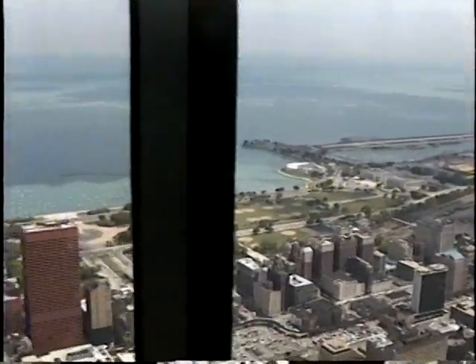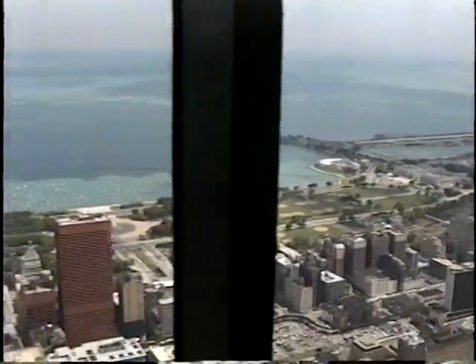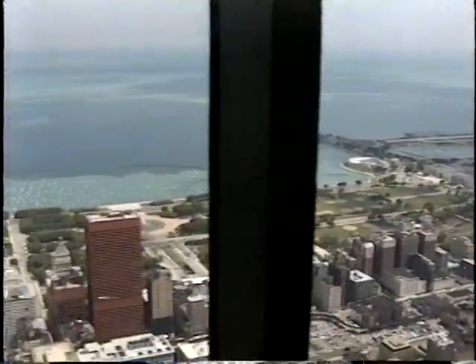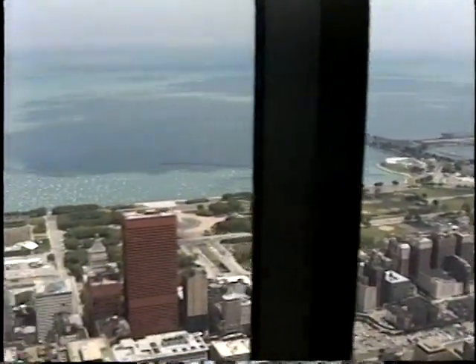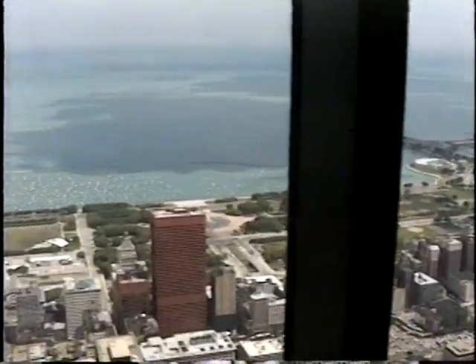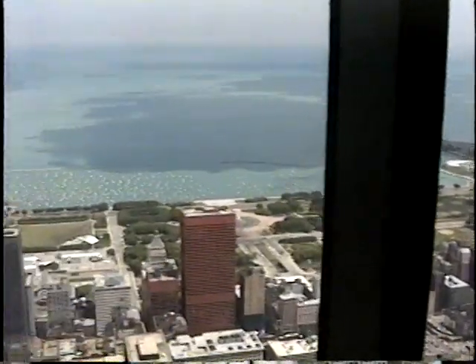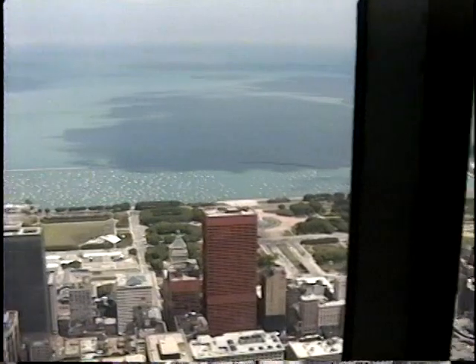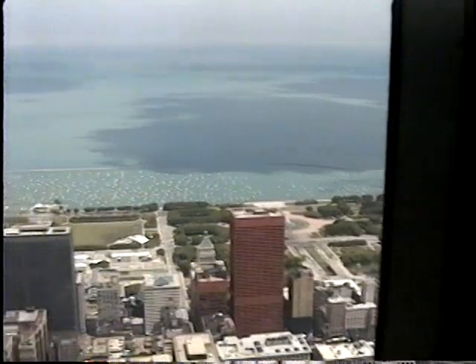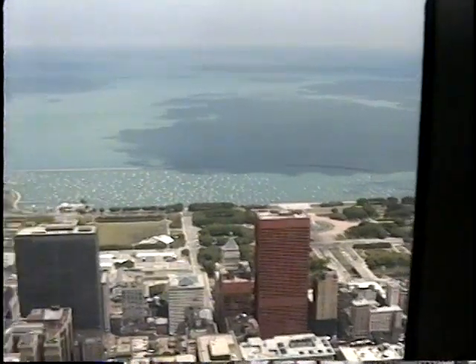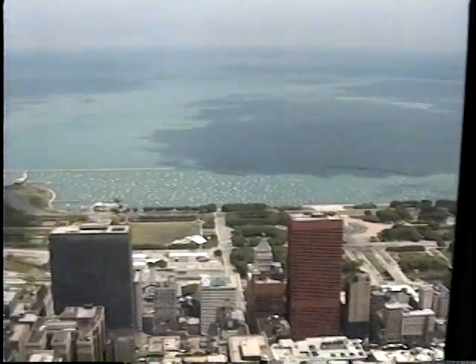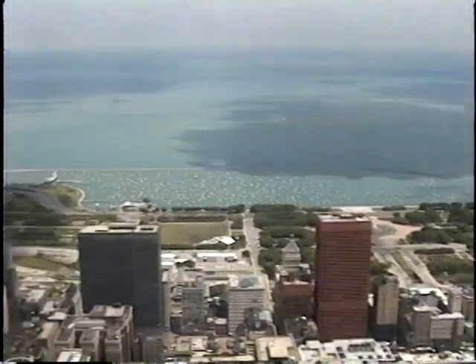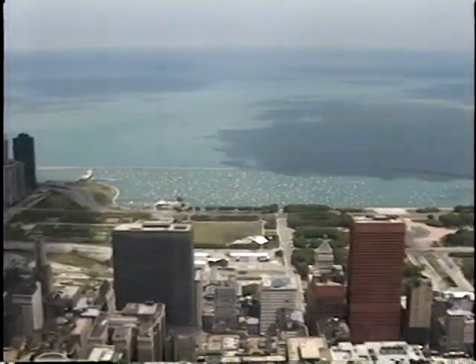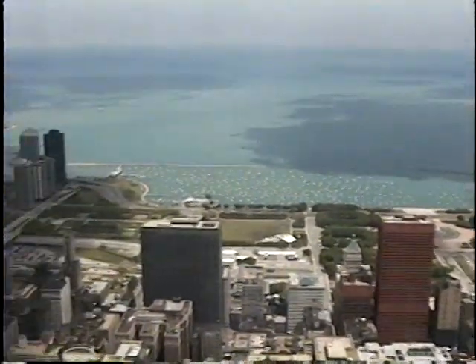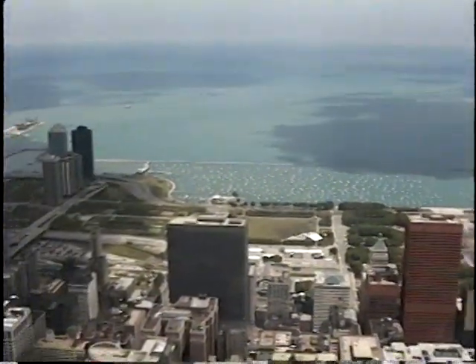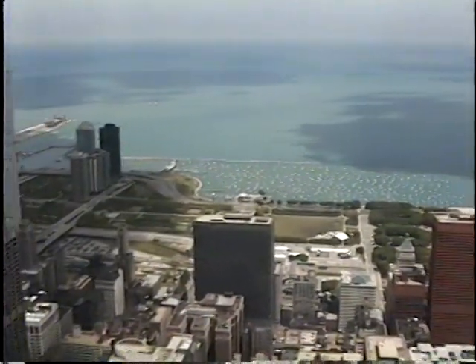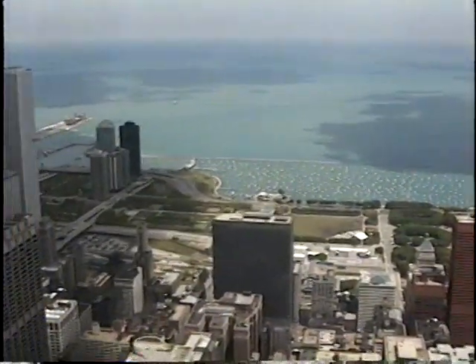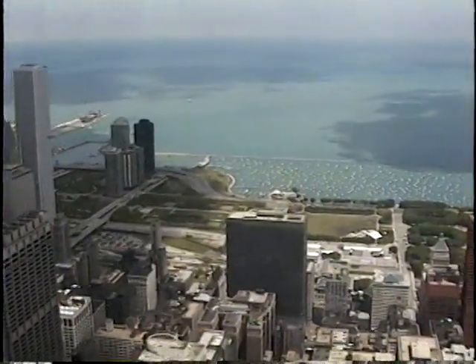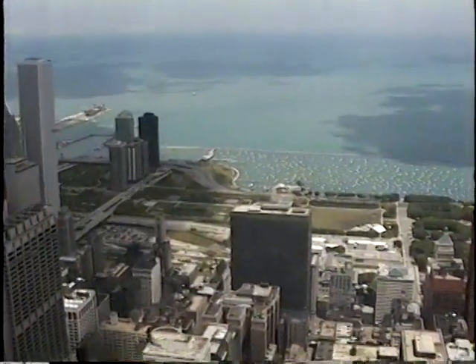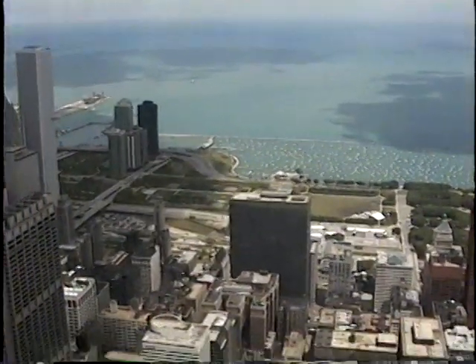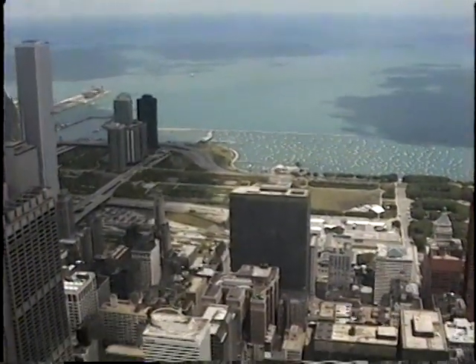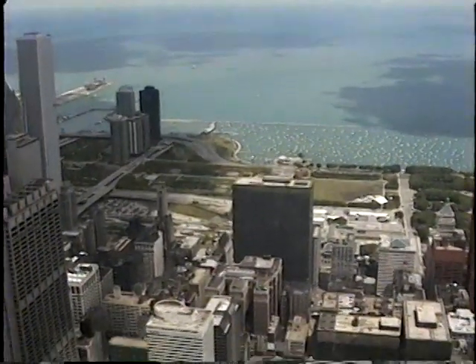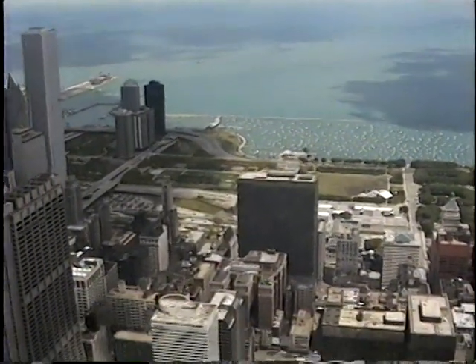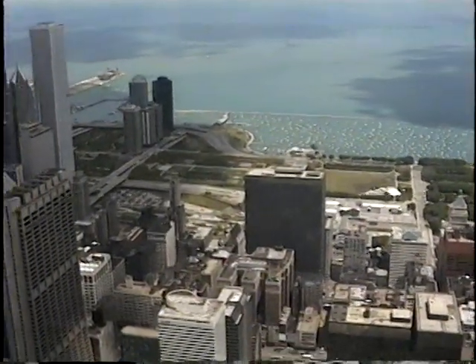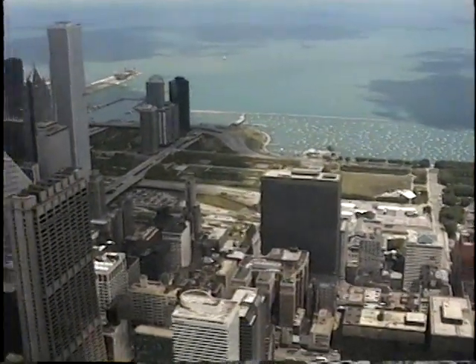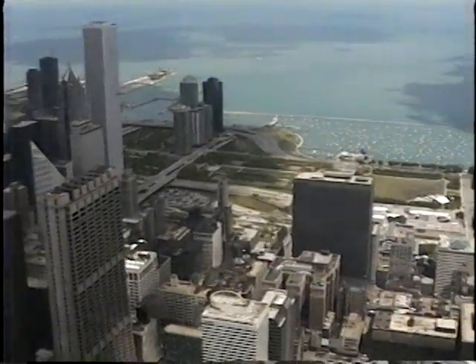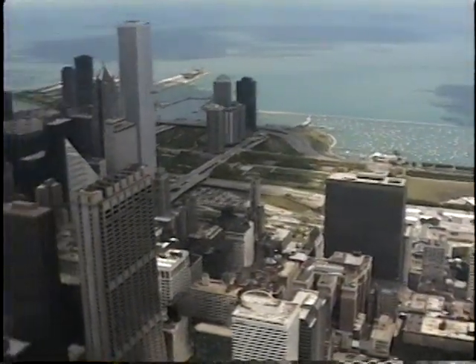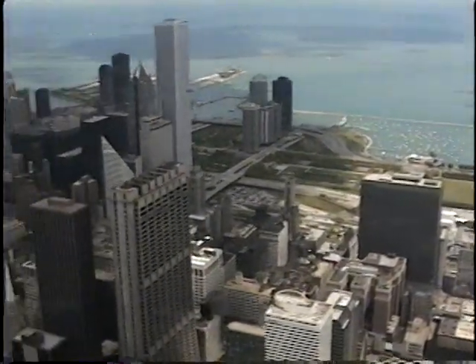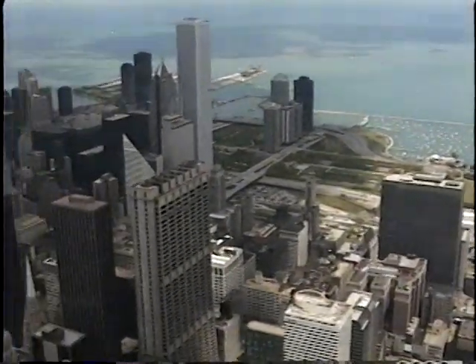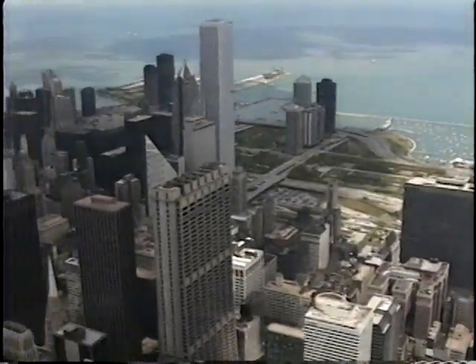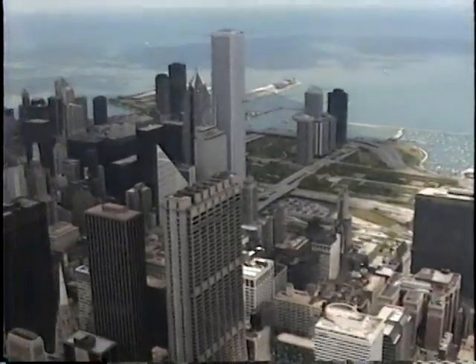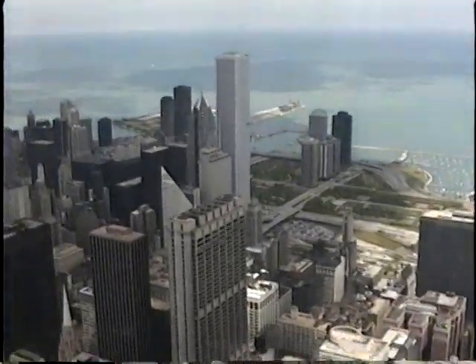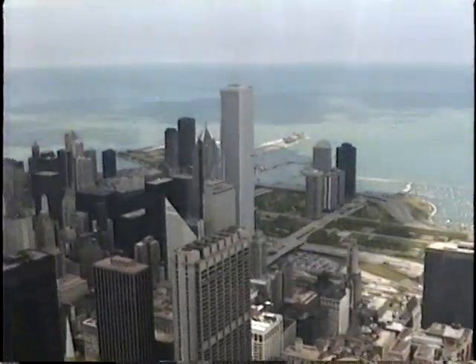Grant Park, which you see before you on the lakefront, is part of Chicago's 25 miles of border along Lake Michigan.